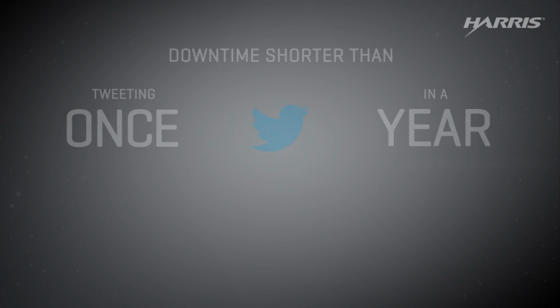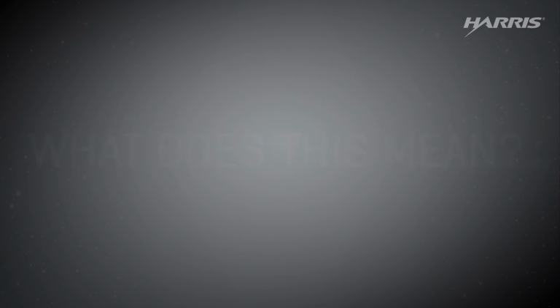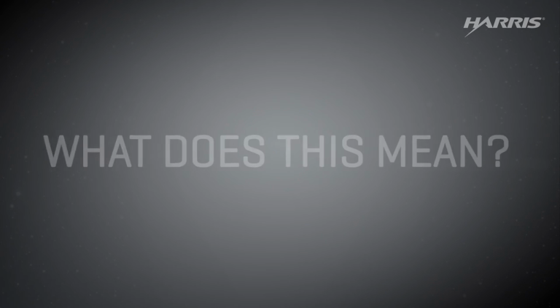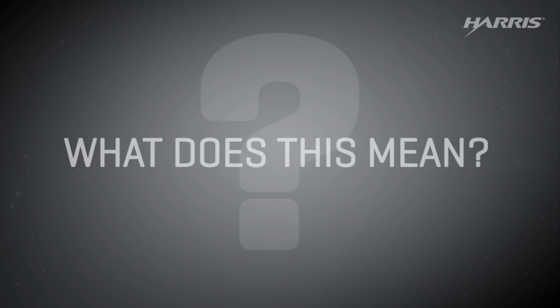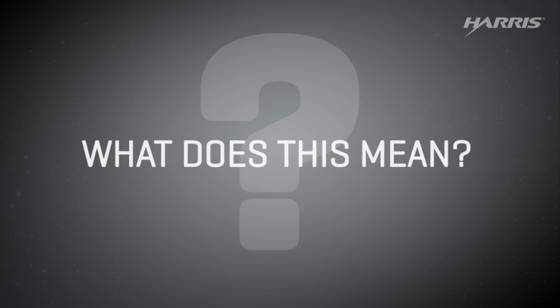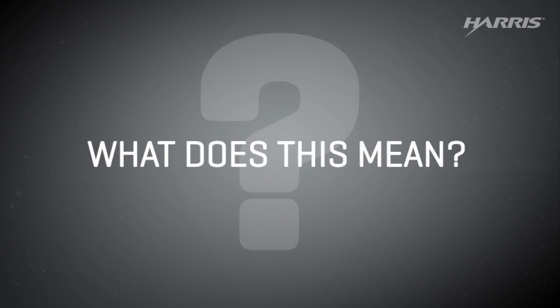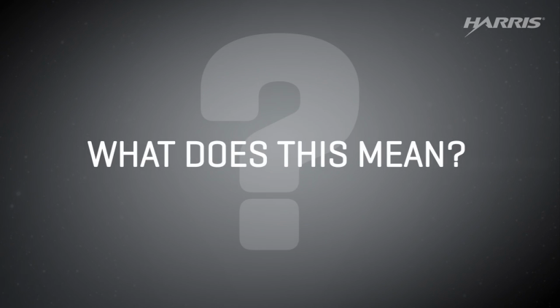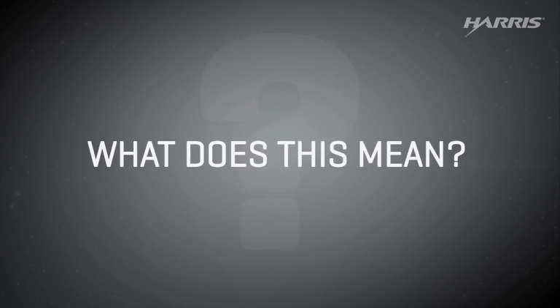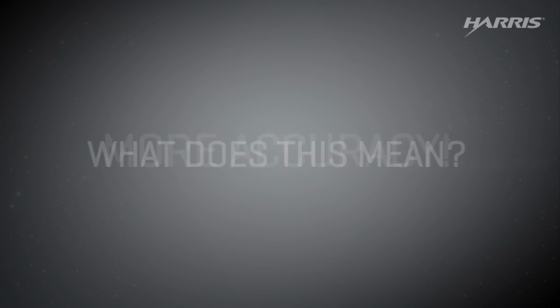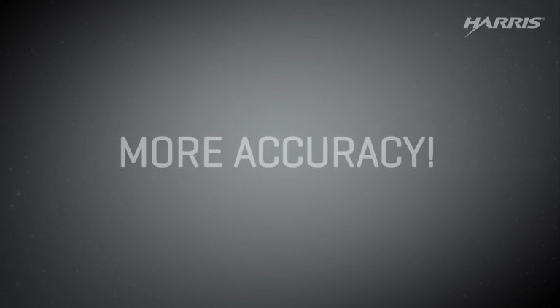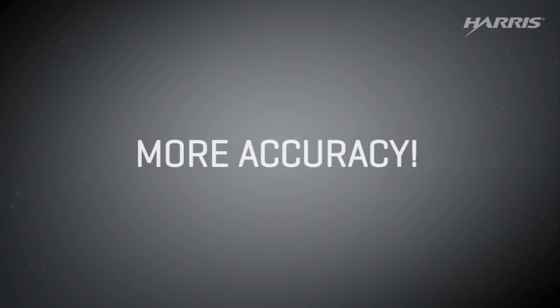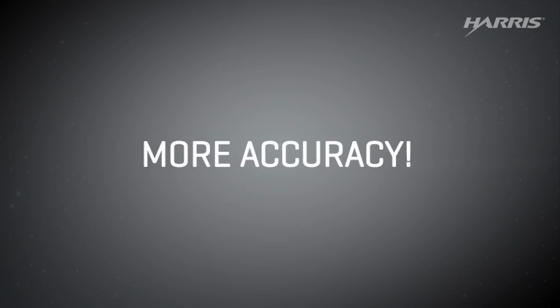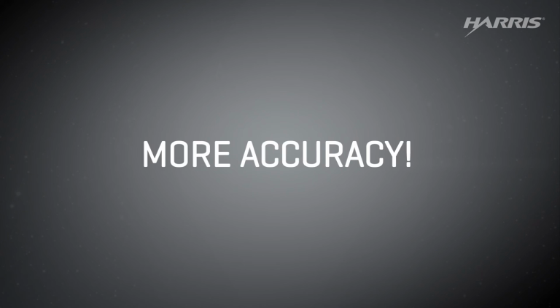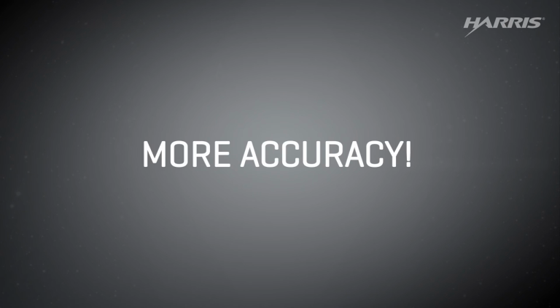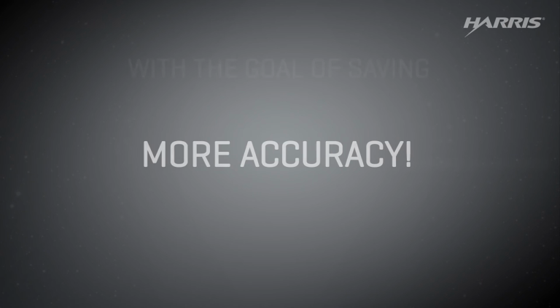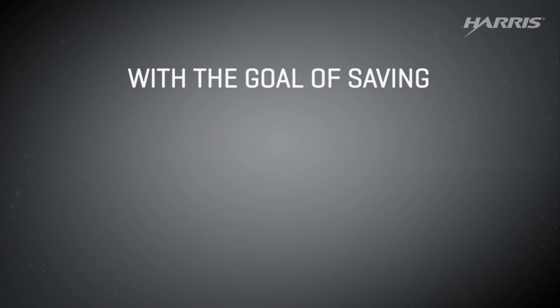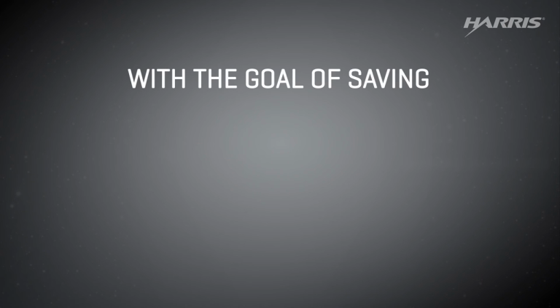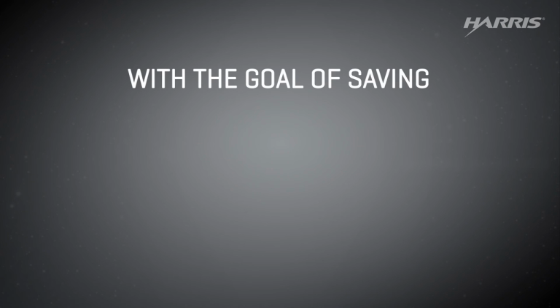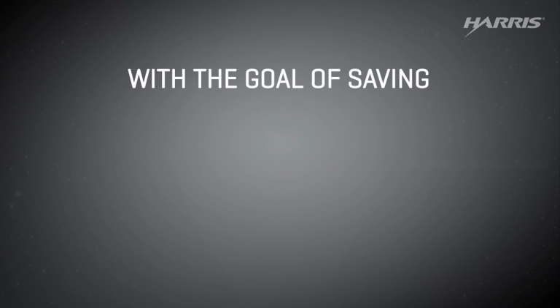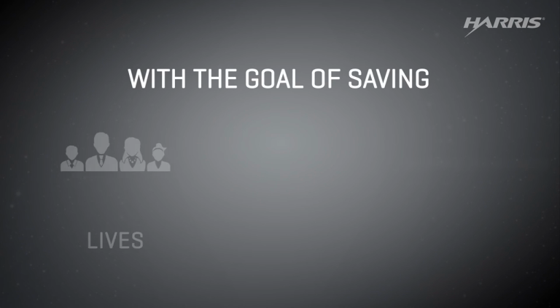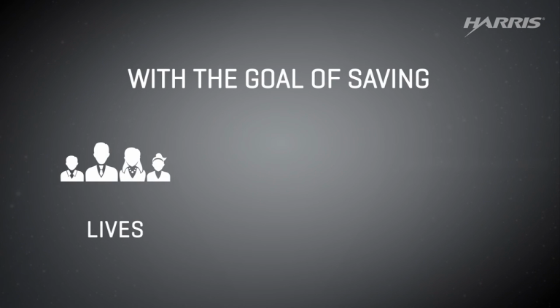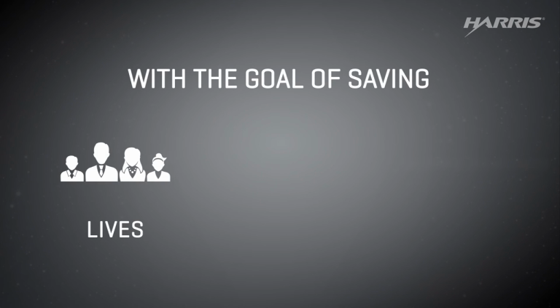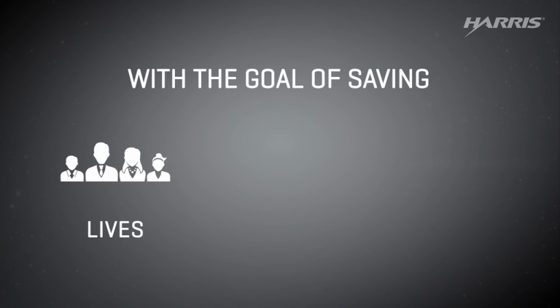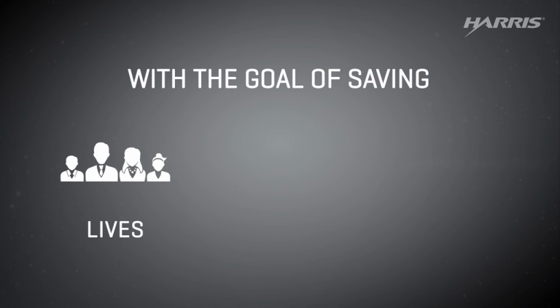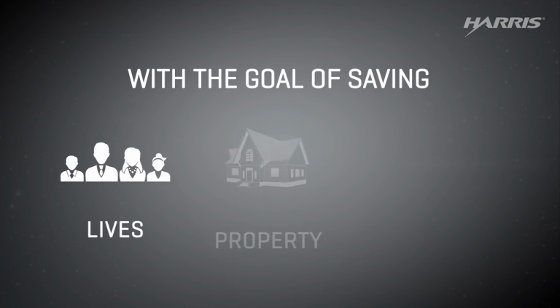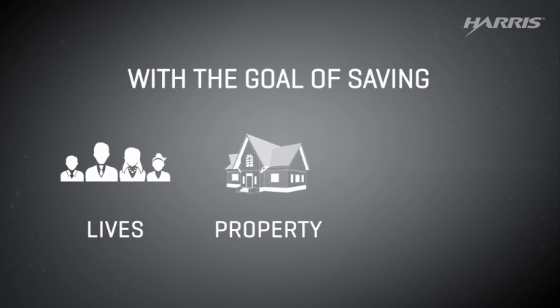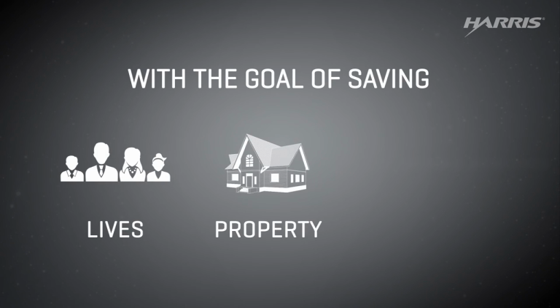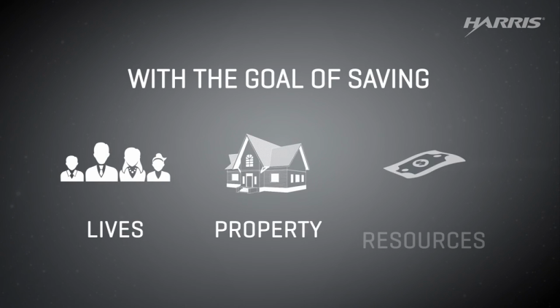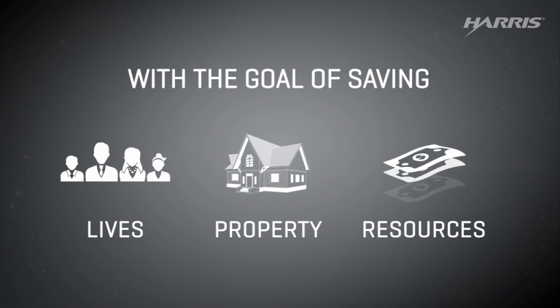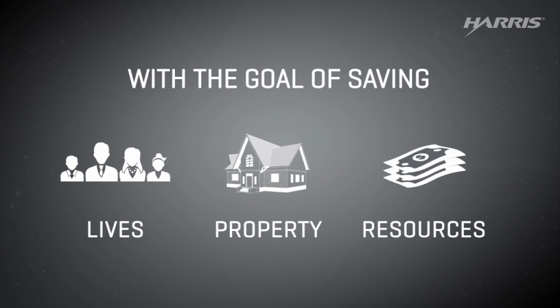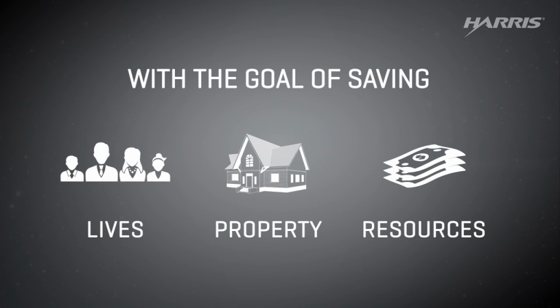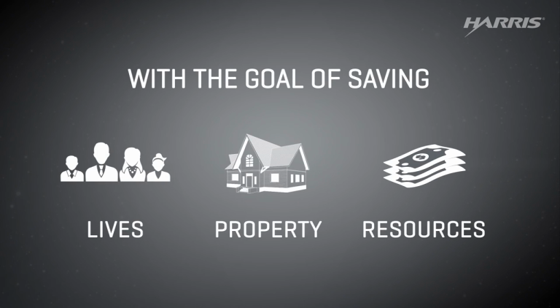So what does all of this mean? More accuracy, all with the goal of saving lives, property, and resources.